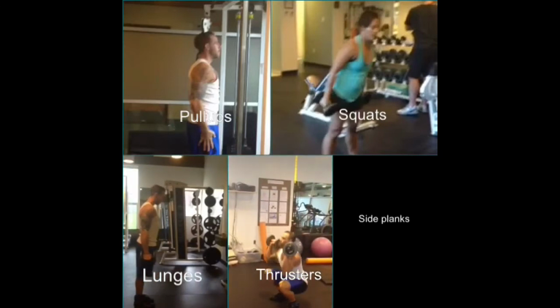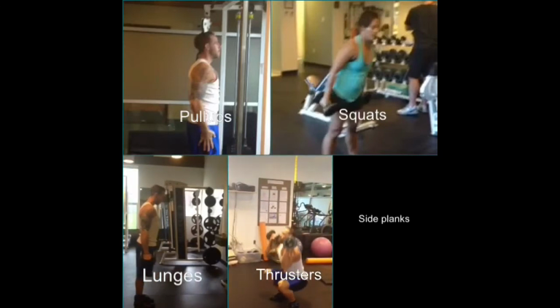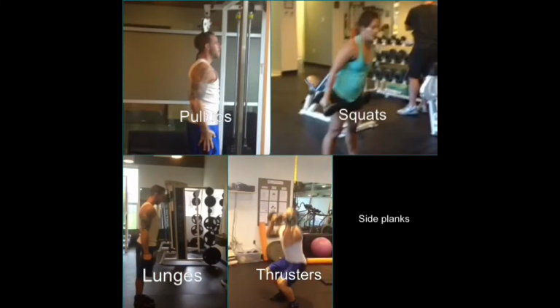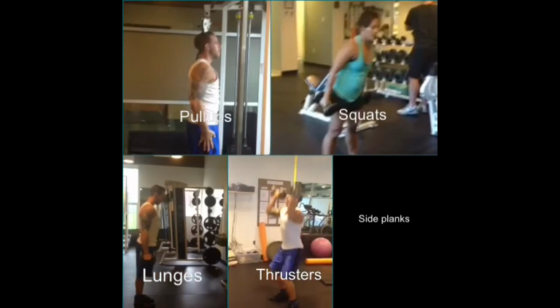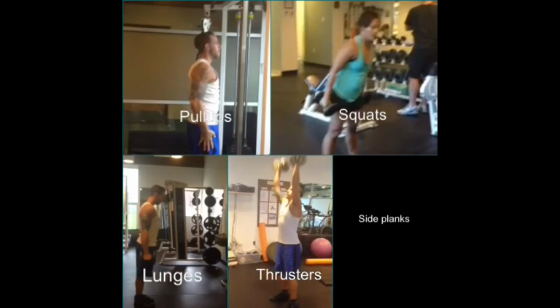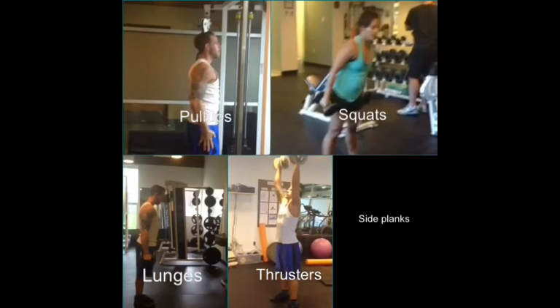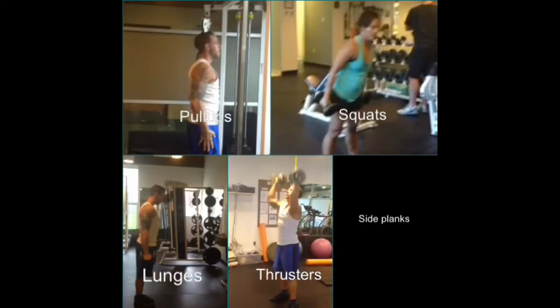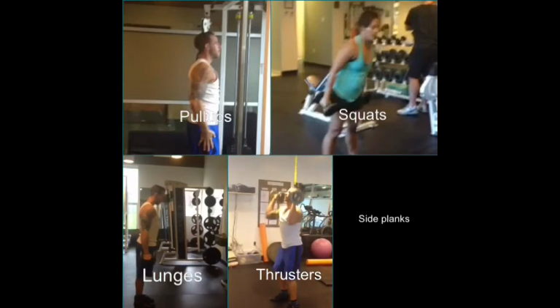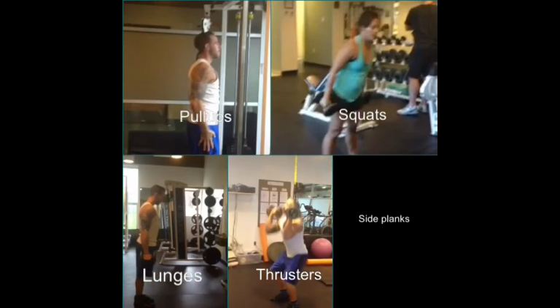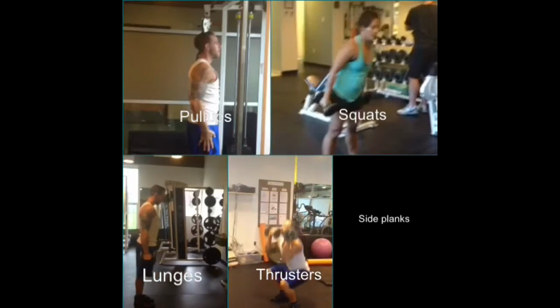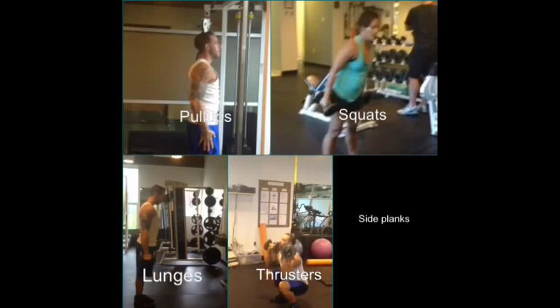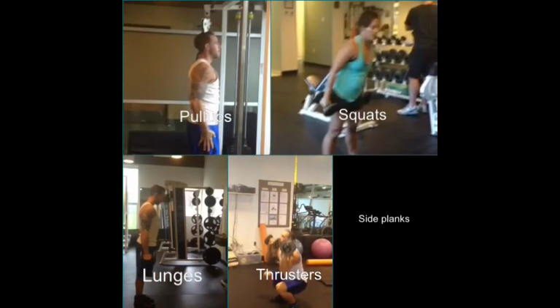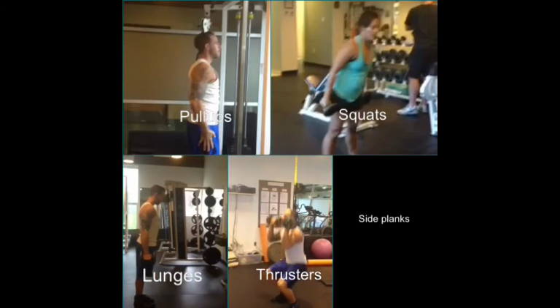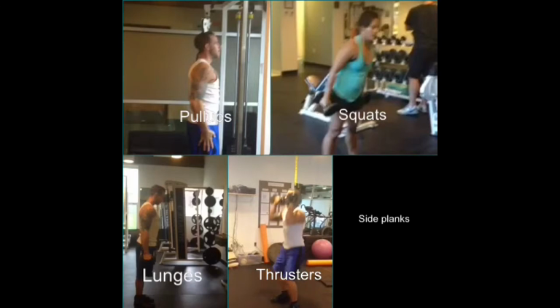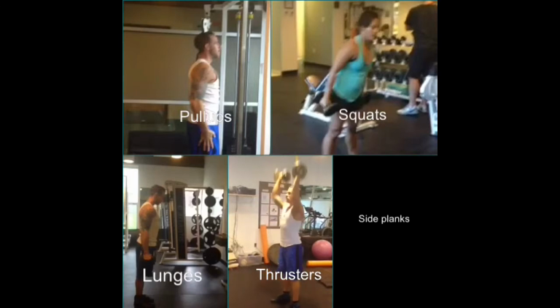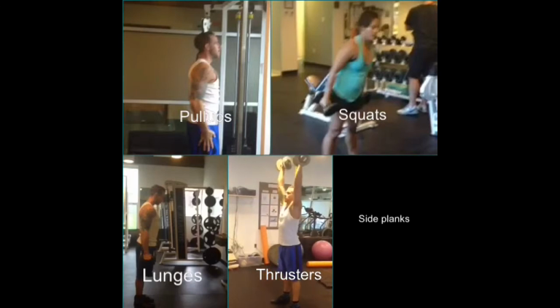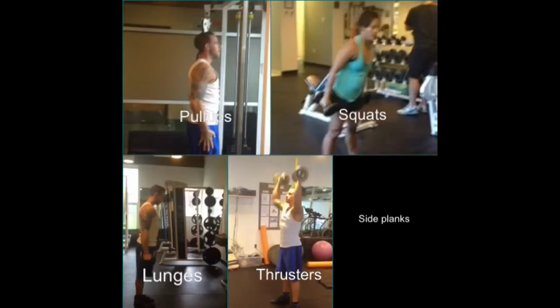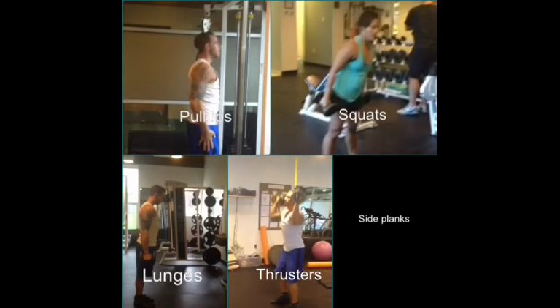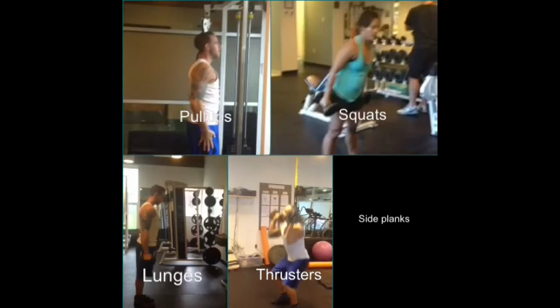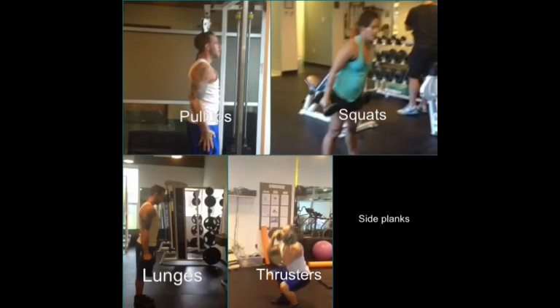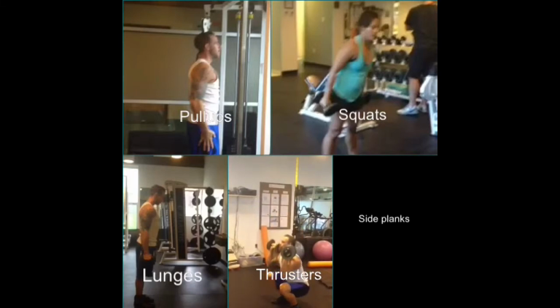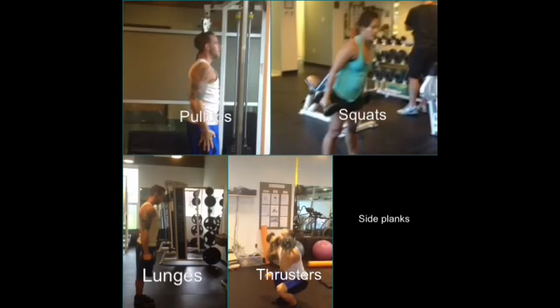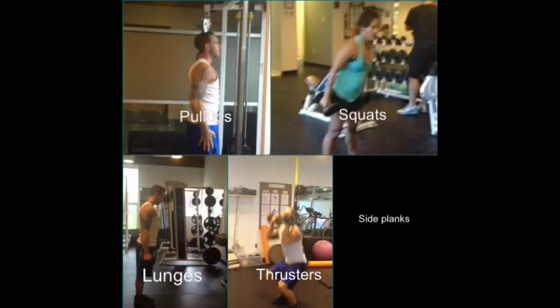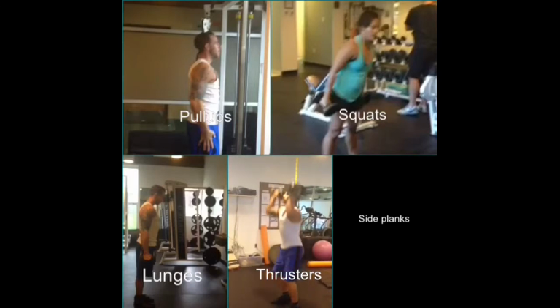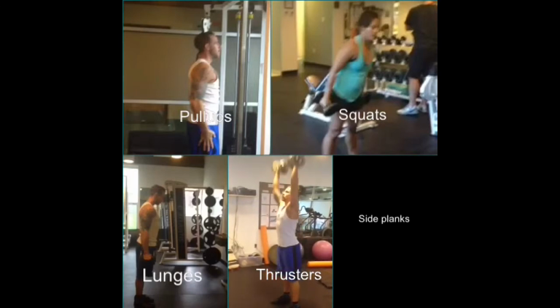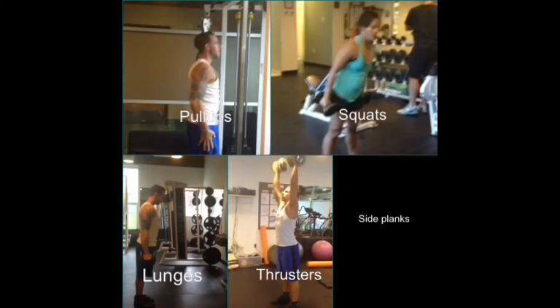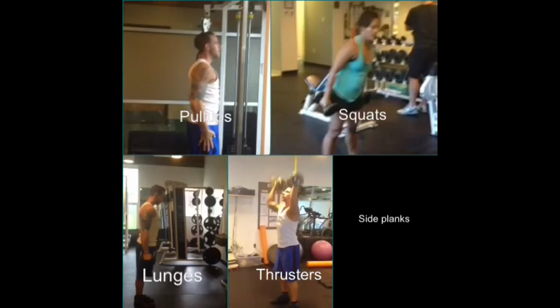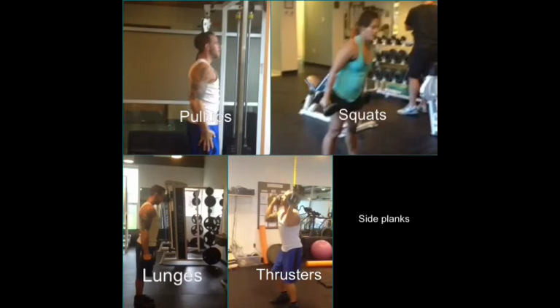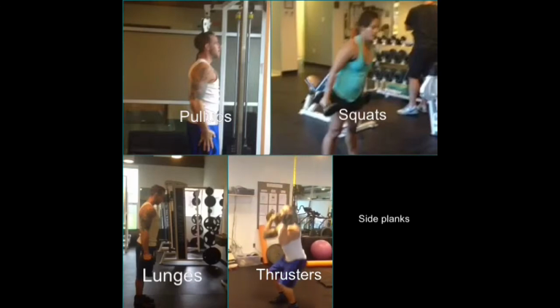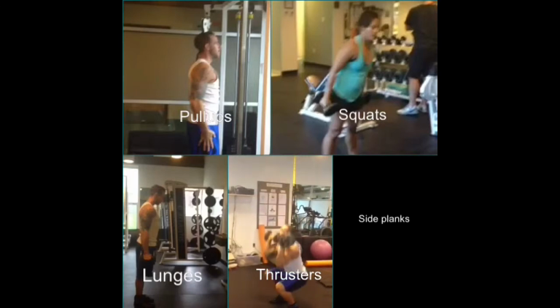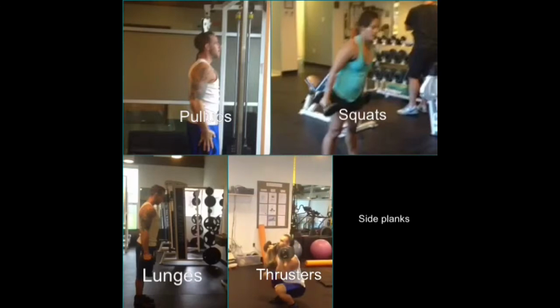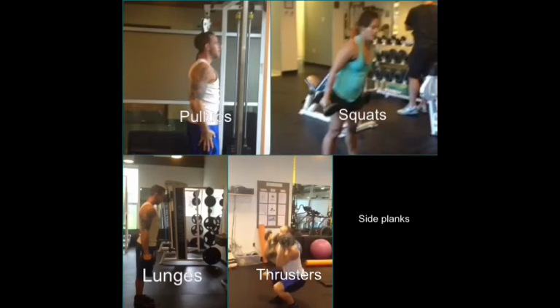Then move right into thrusters, where you're going to thrust the weights to the top, and just go as deep as you can into that squat.